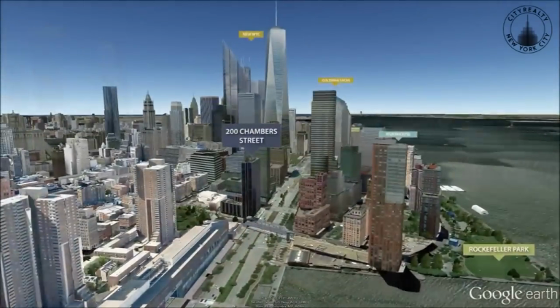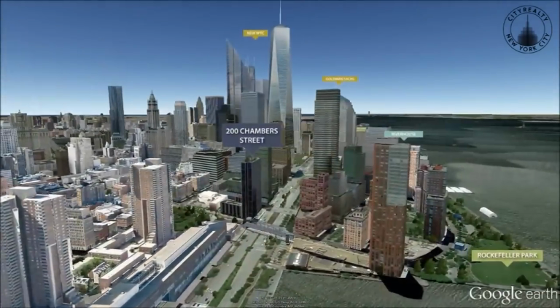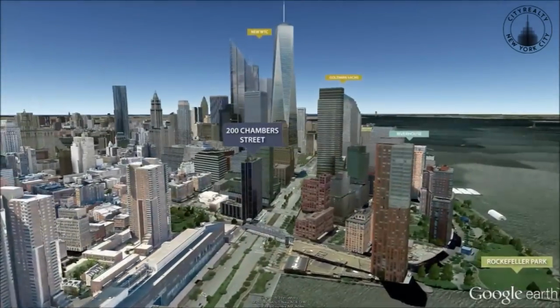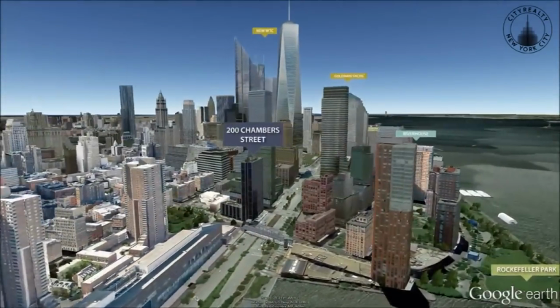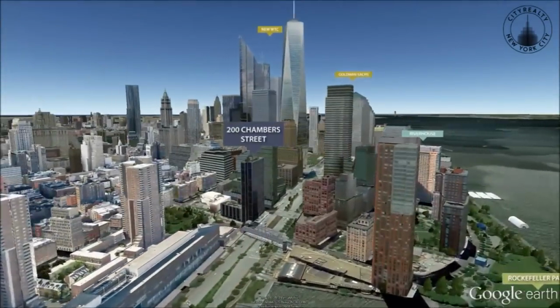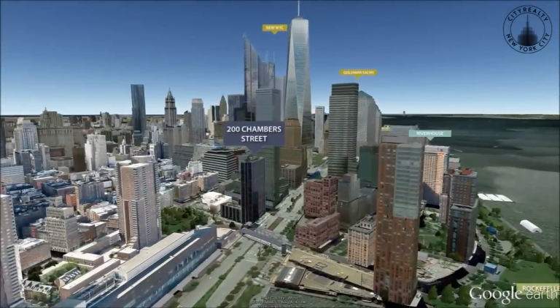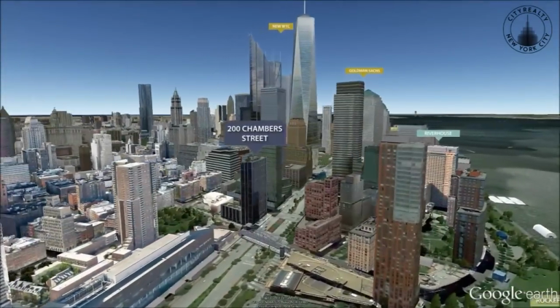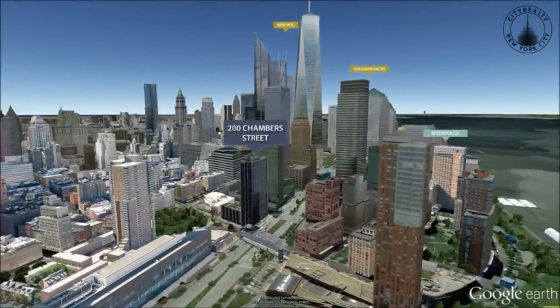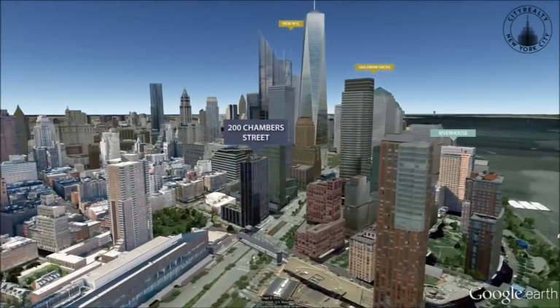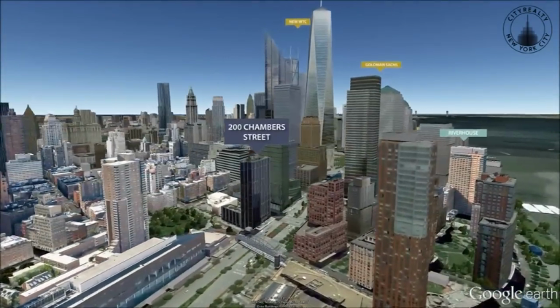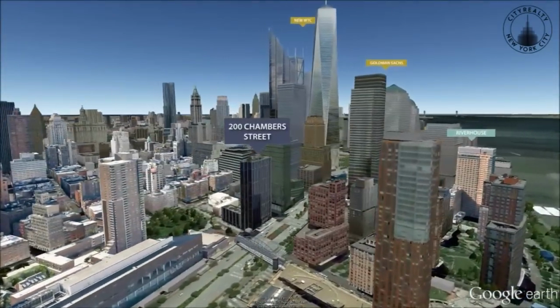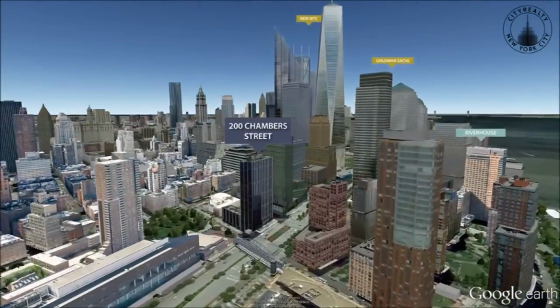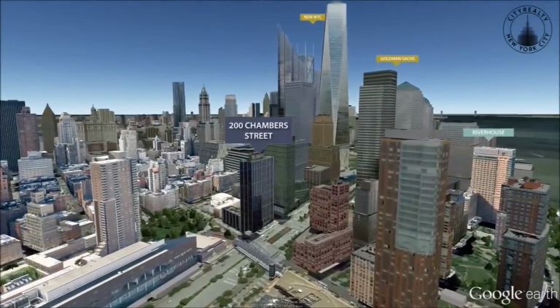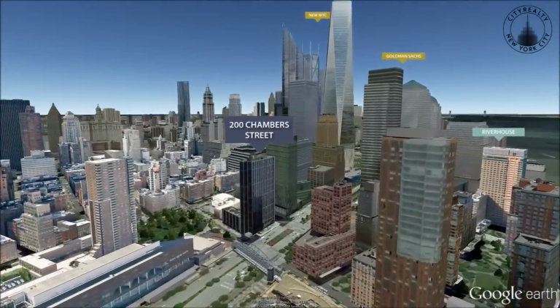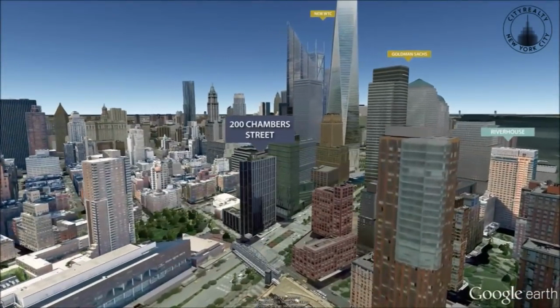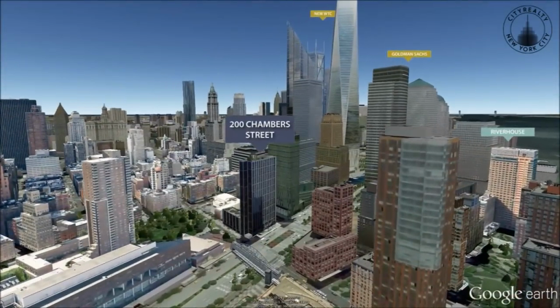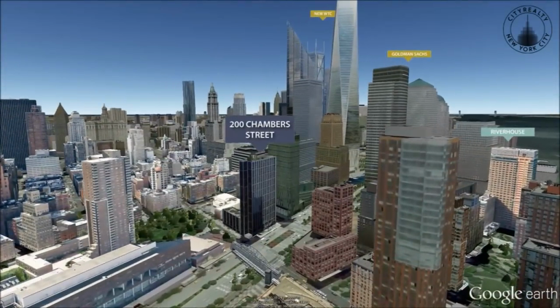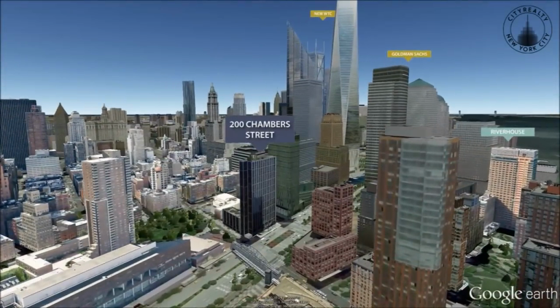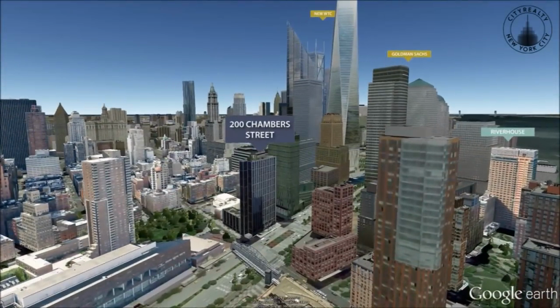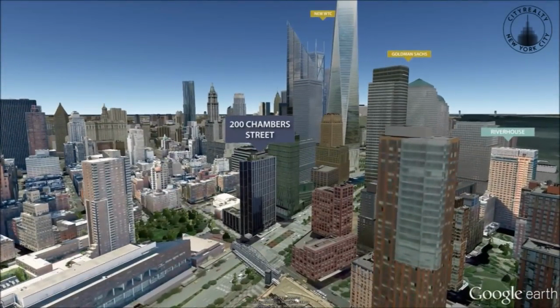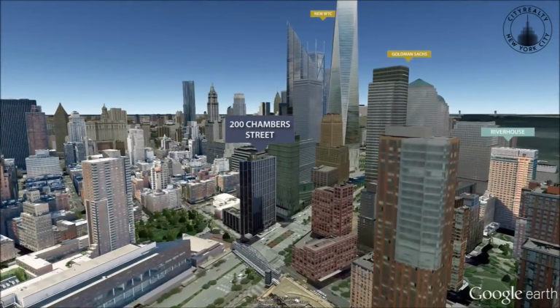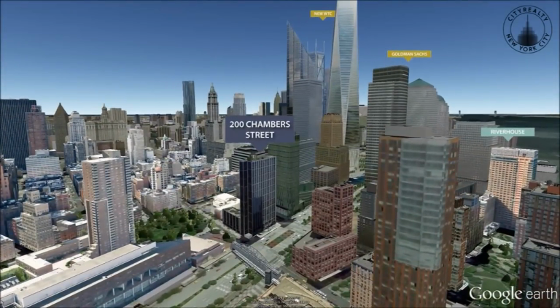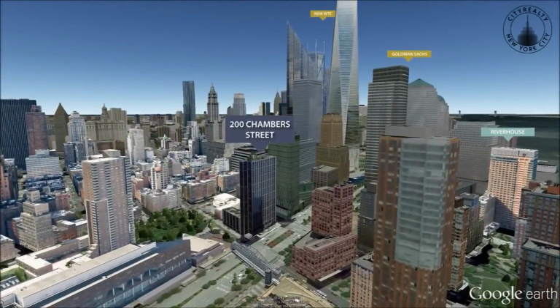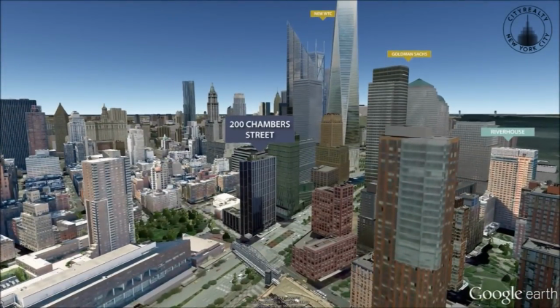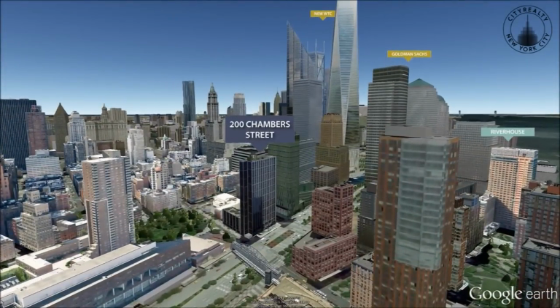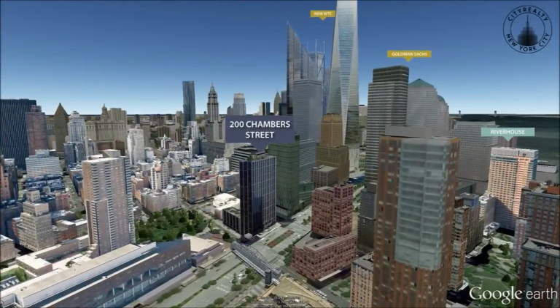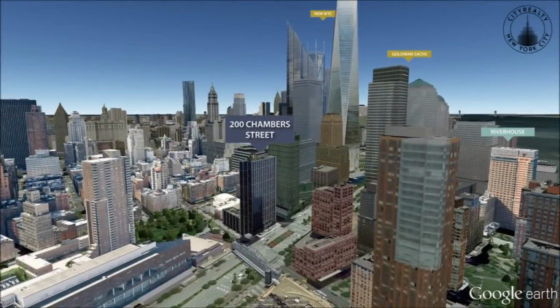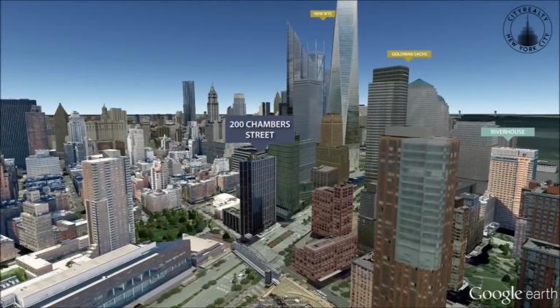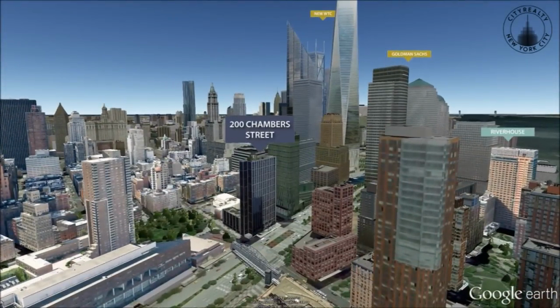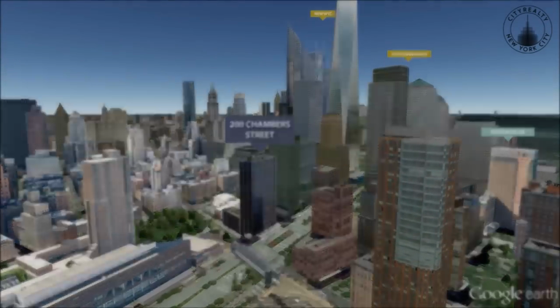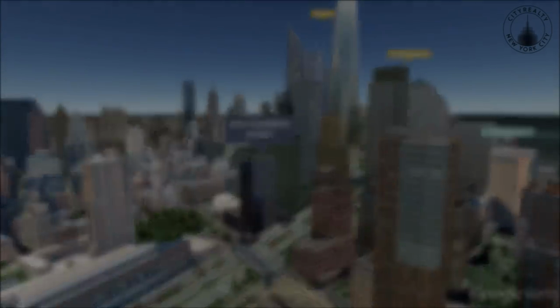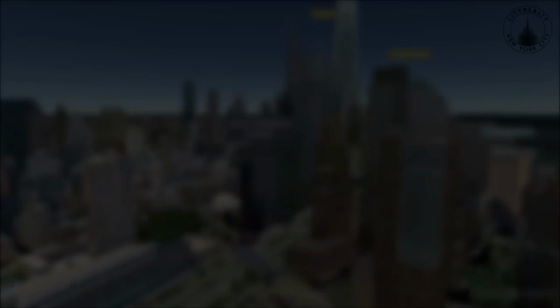Shake Shack and a Regal Movie Theater are also nearby. The building is on the same block as PS 234, one of the city's most popular schools.